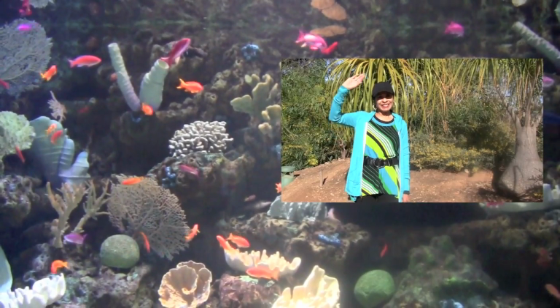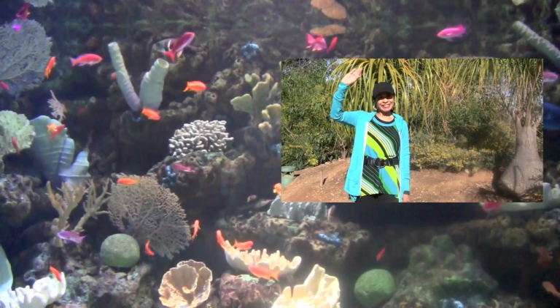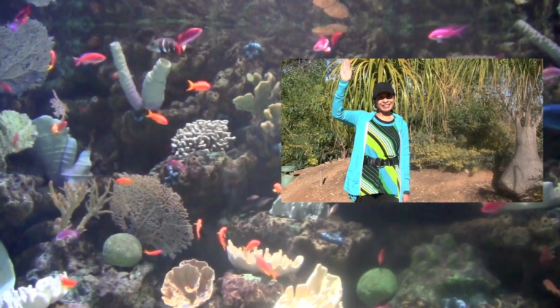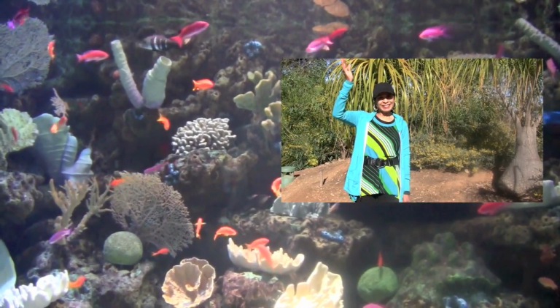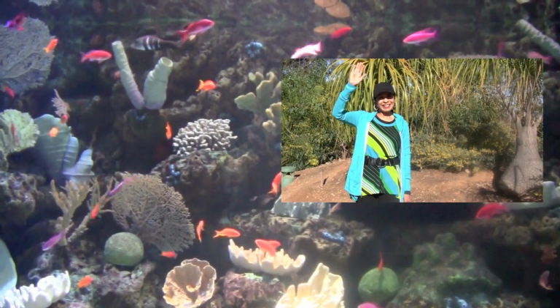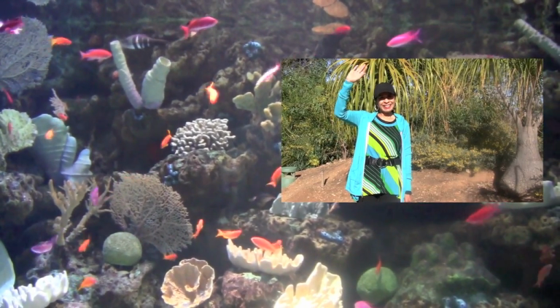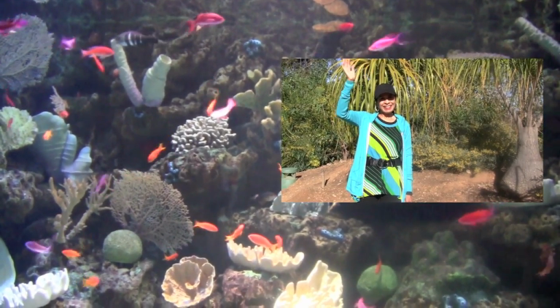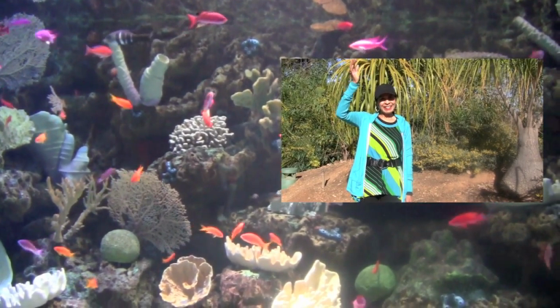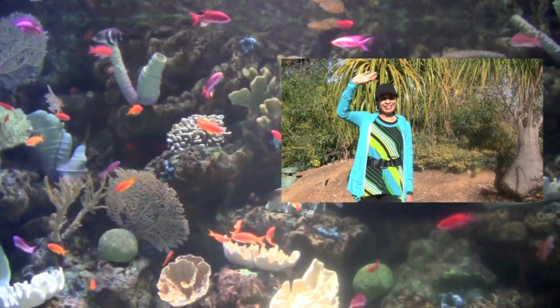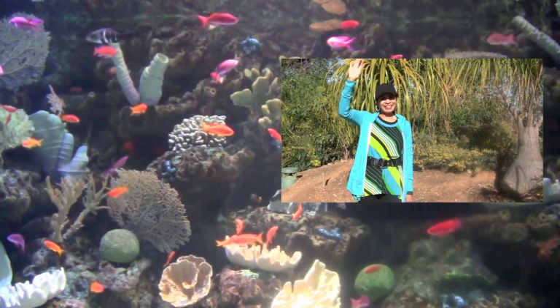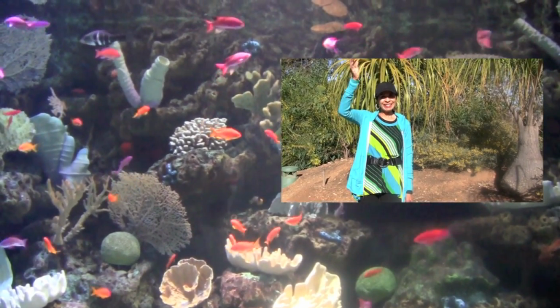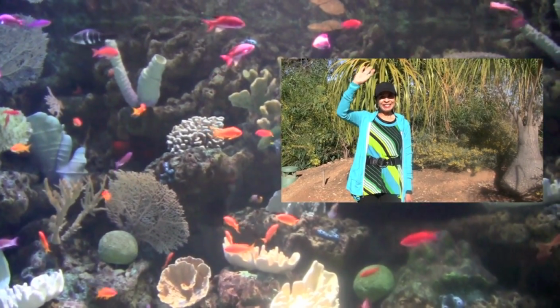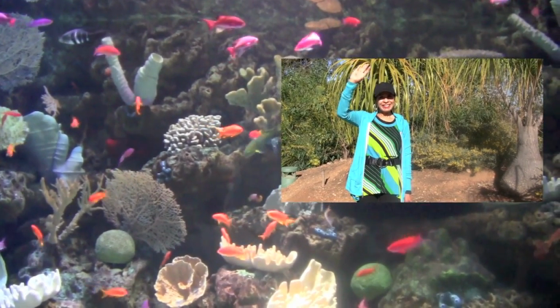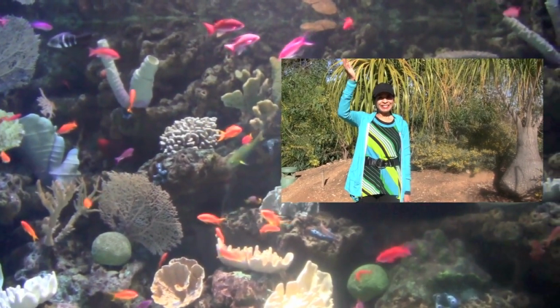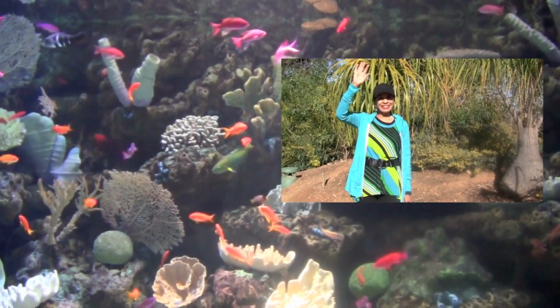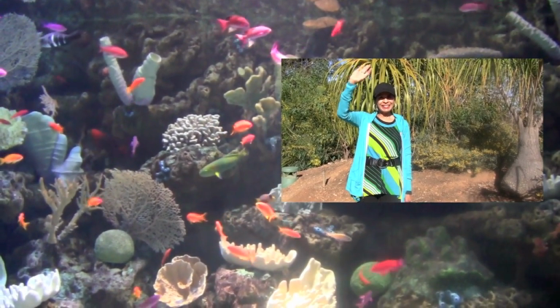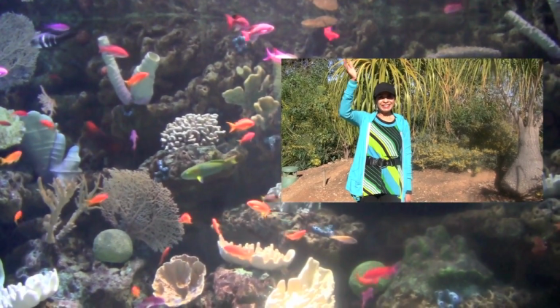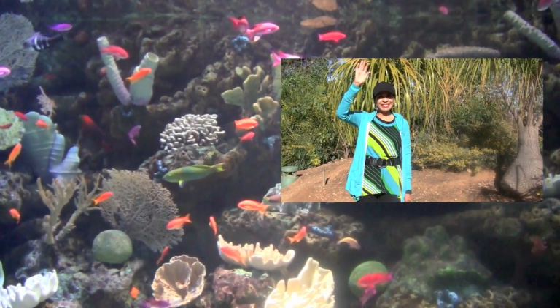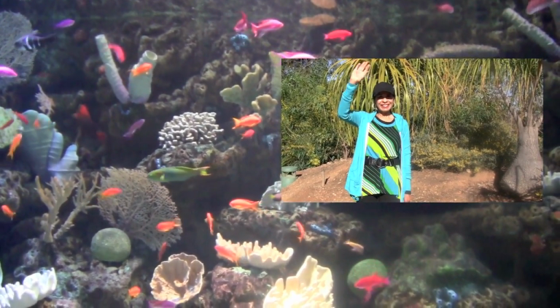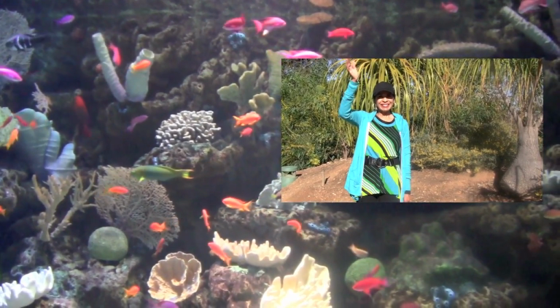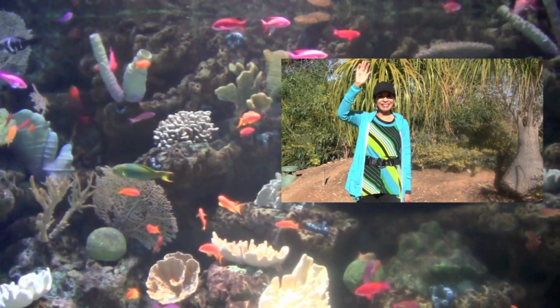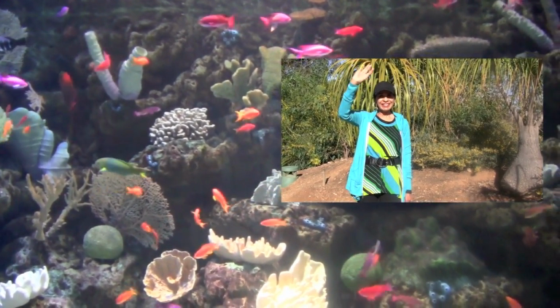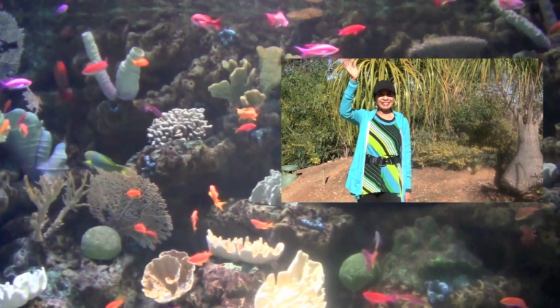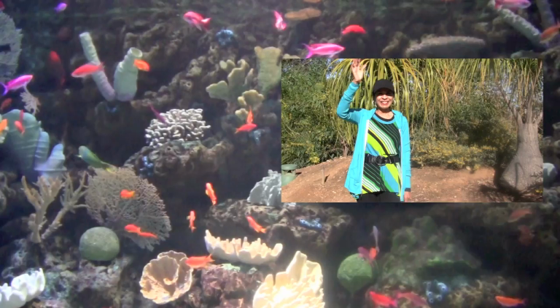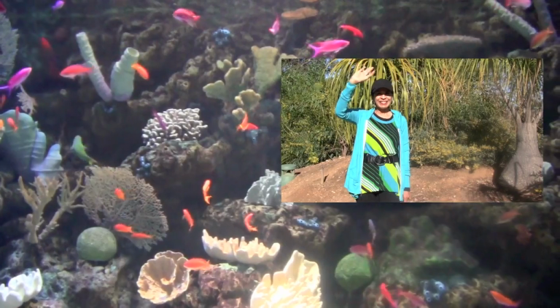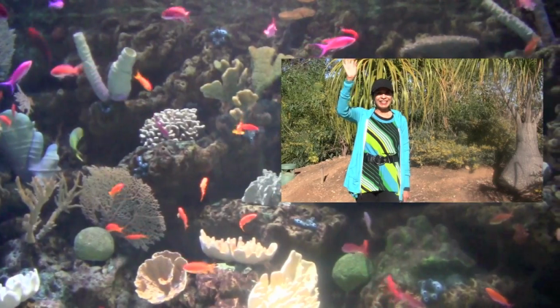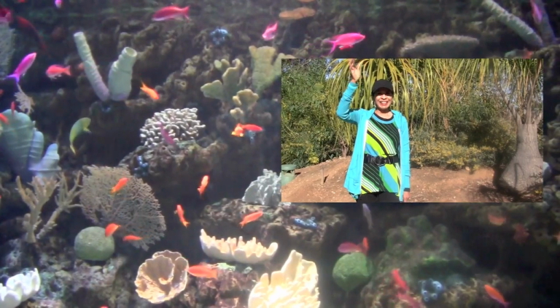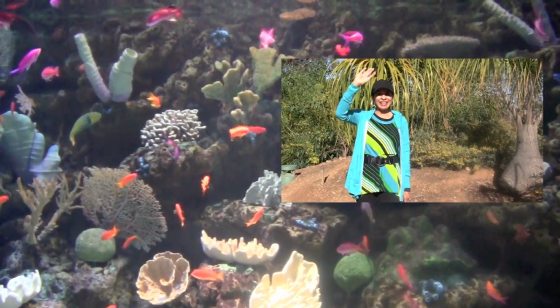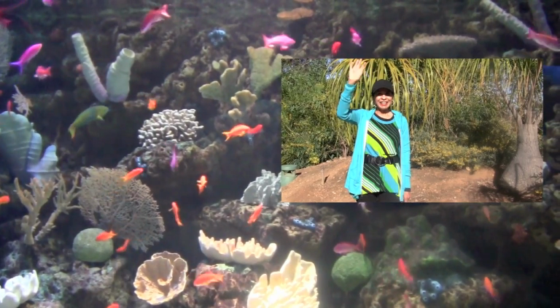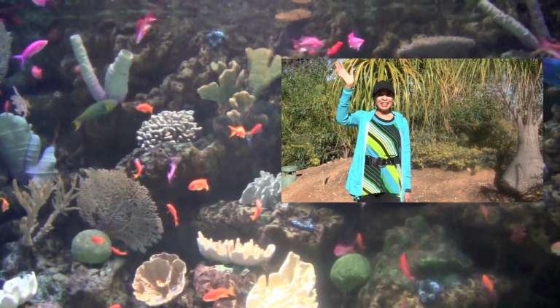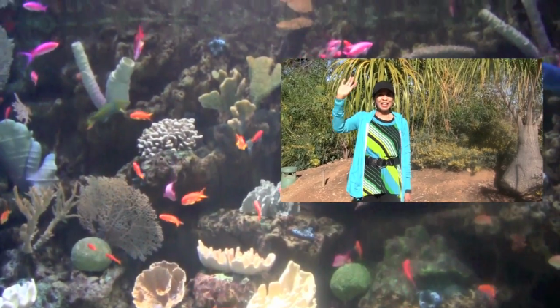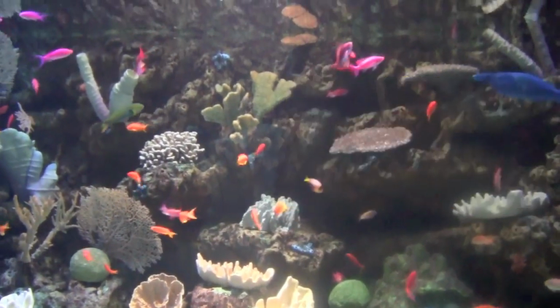Hi boys and girls. I'm going to take you into the amazing world of sea animals.